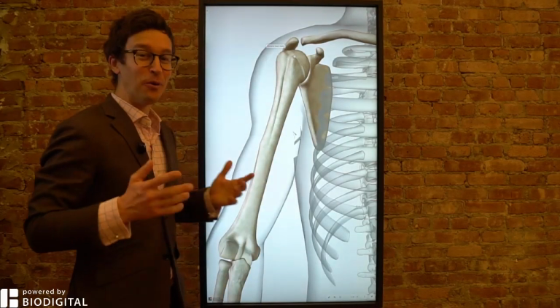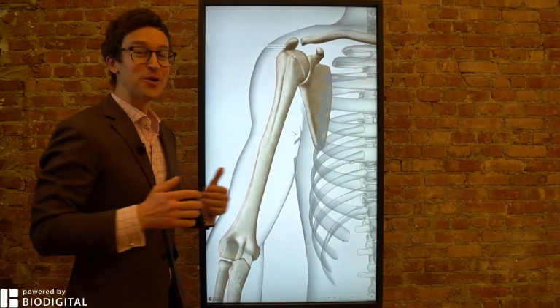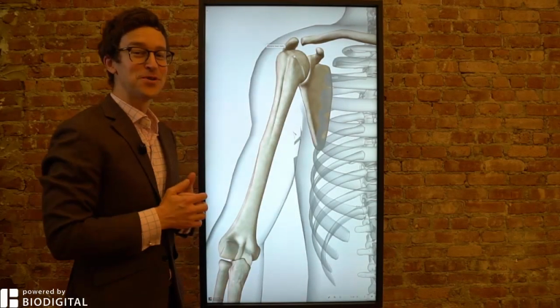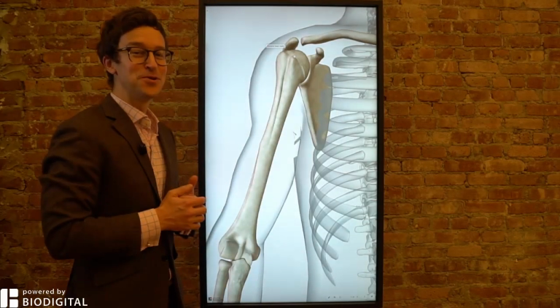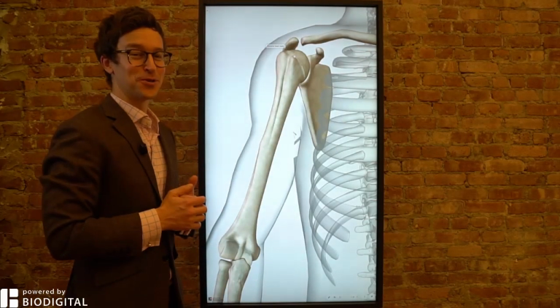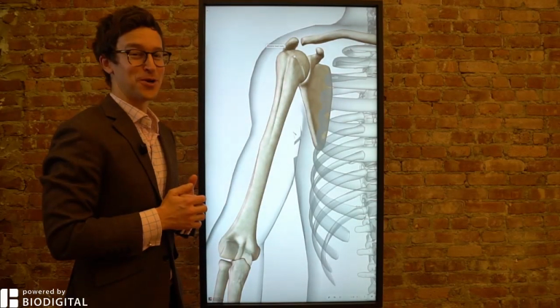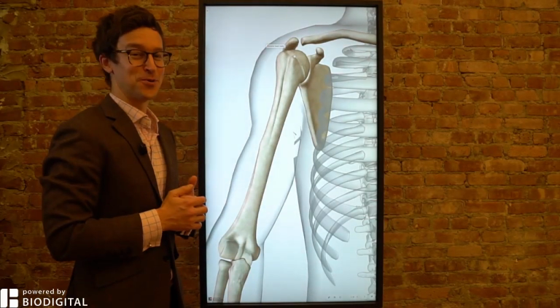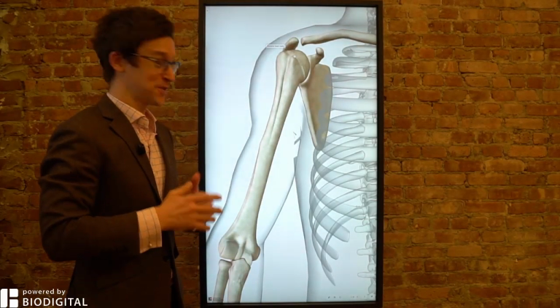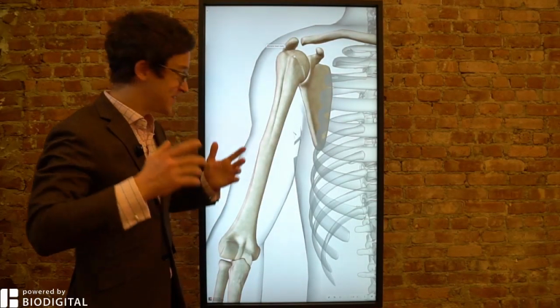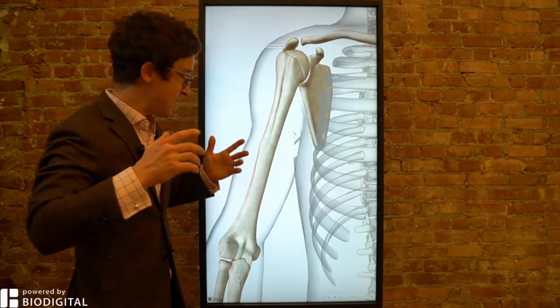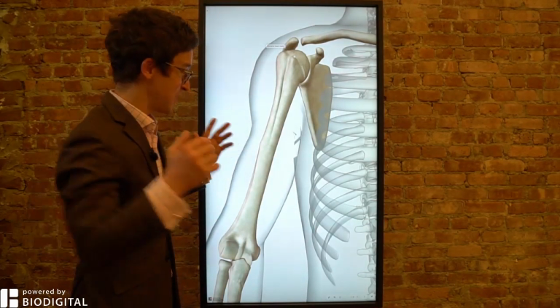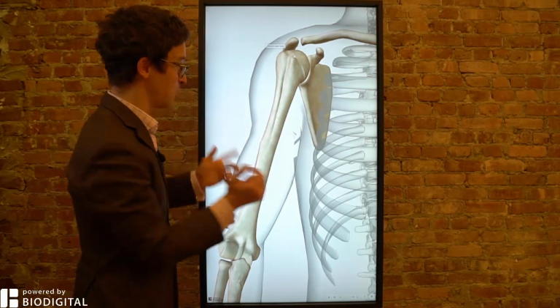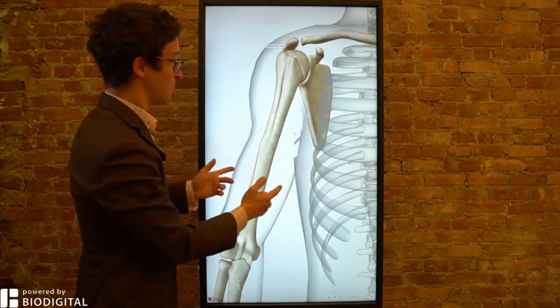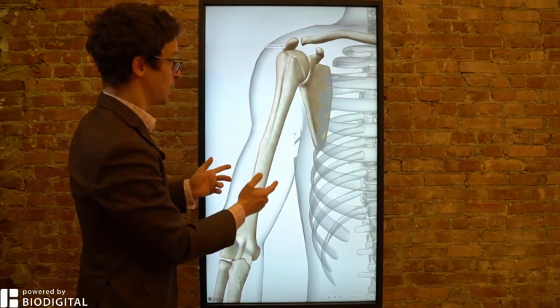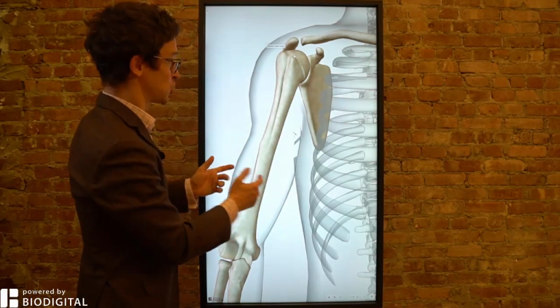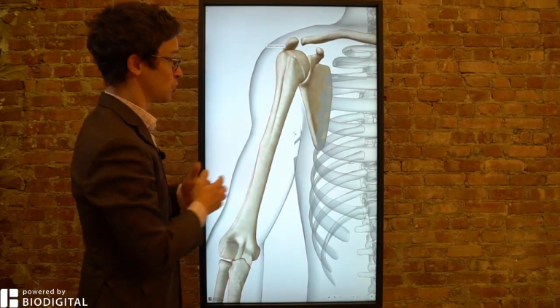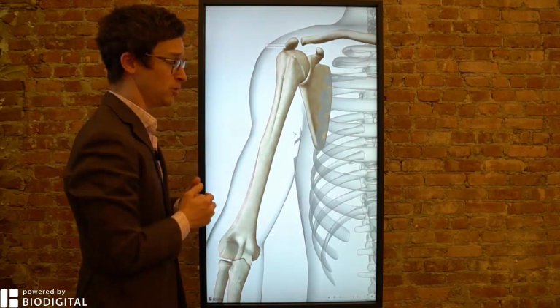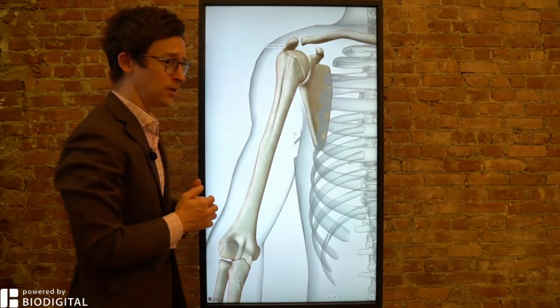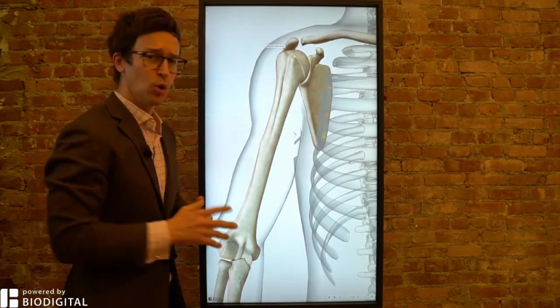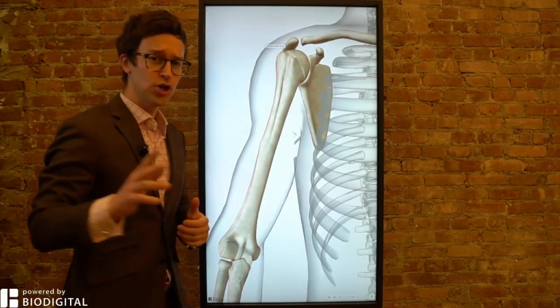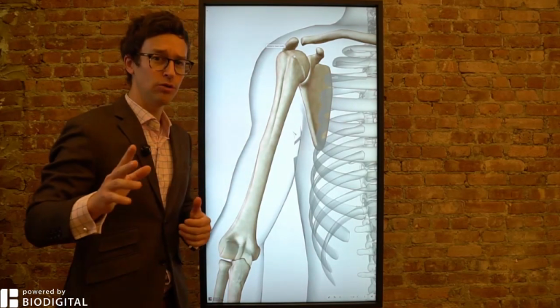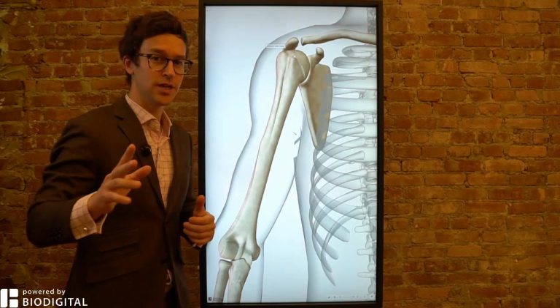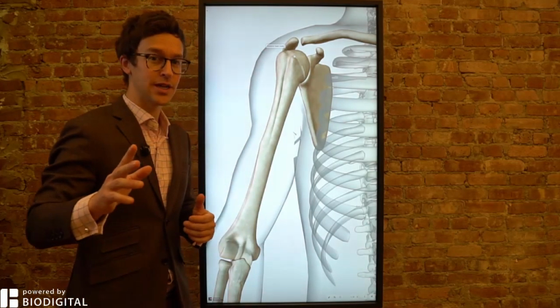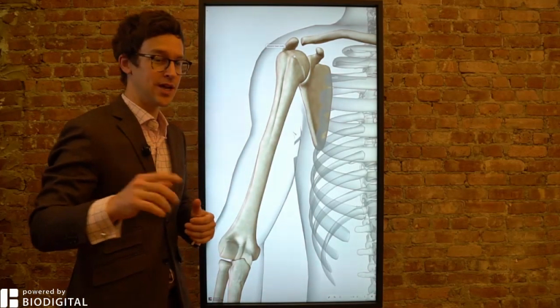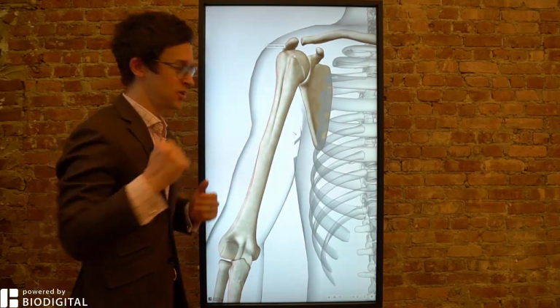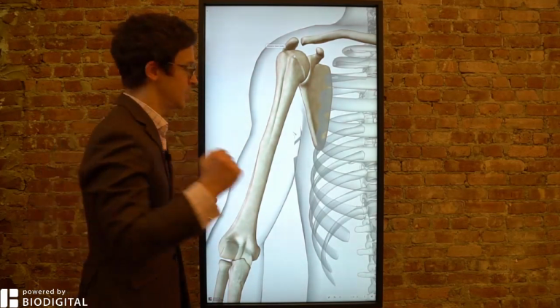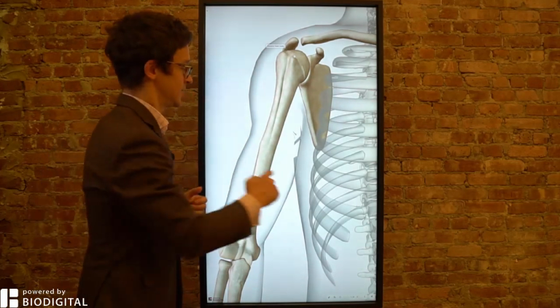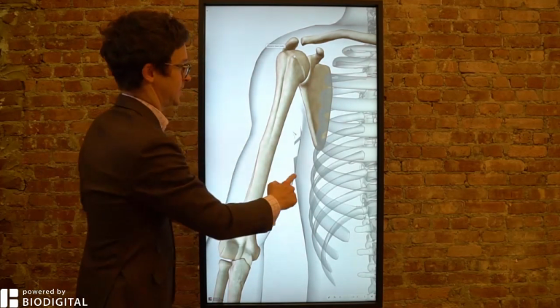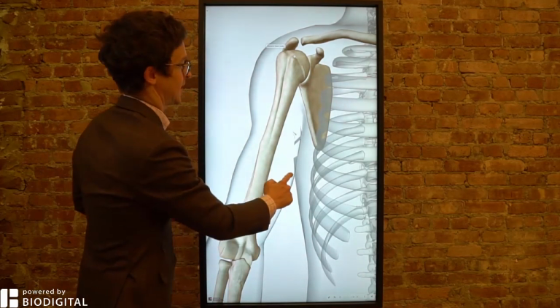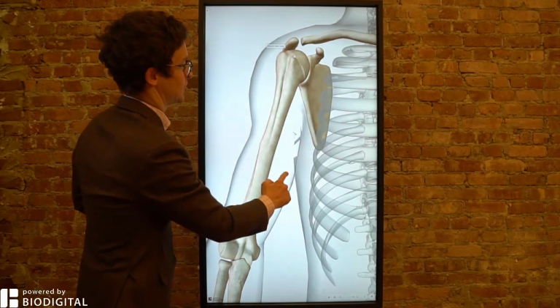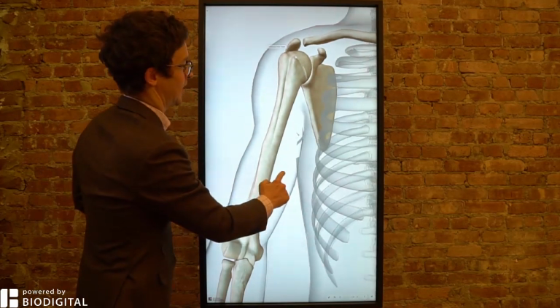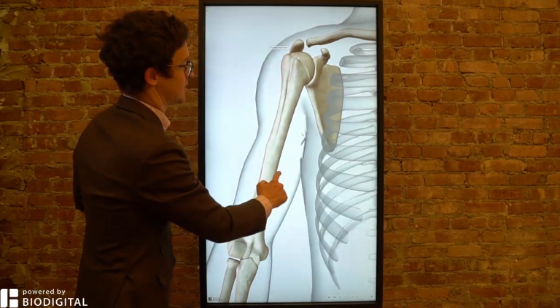Welcome to Dr. Tom Talks. Today, with the help of the Biodigital Human, what is shoulder dislocation in 60 seconds or less?